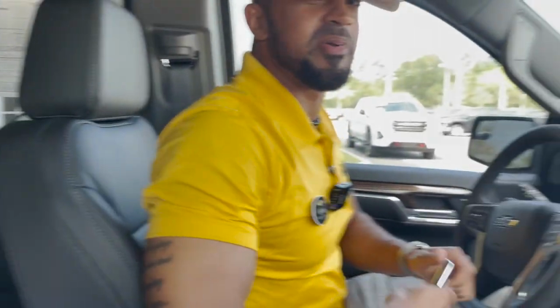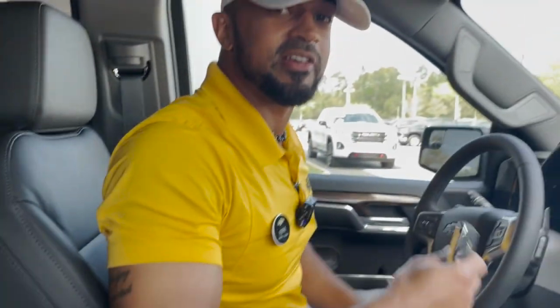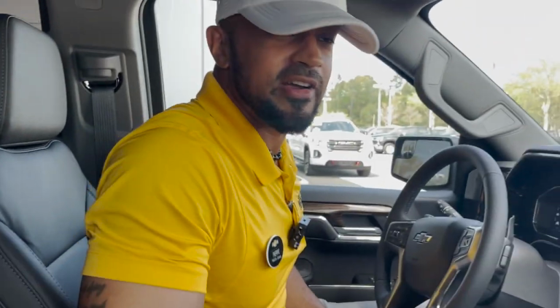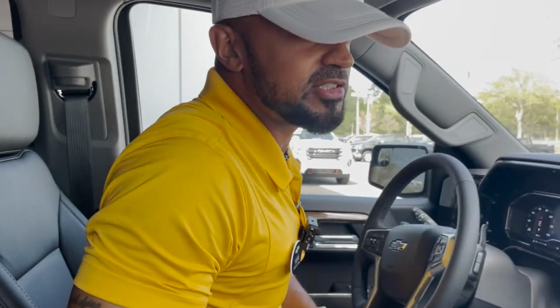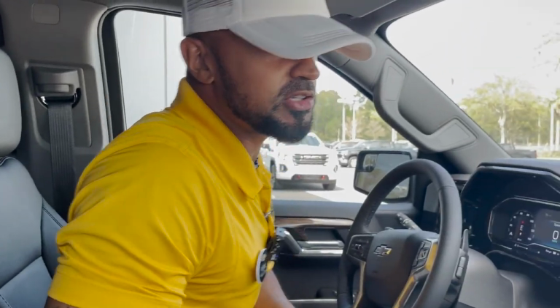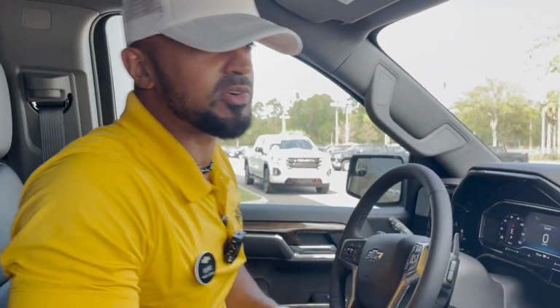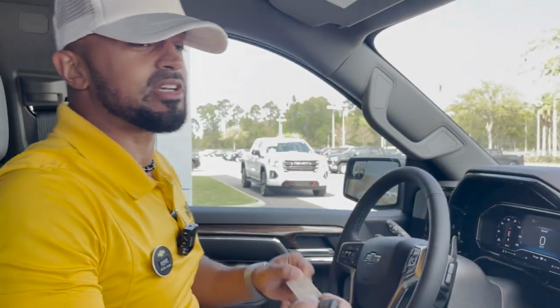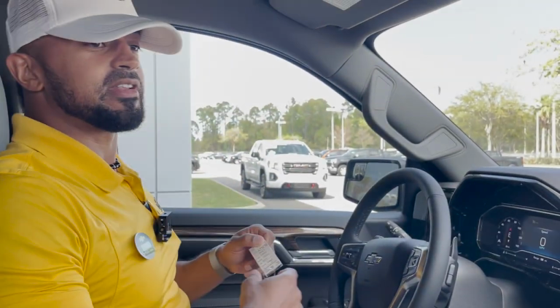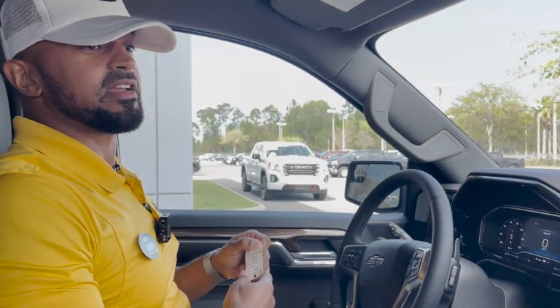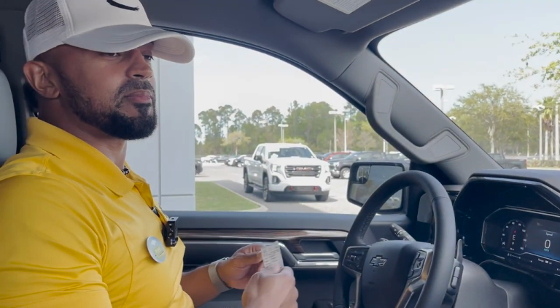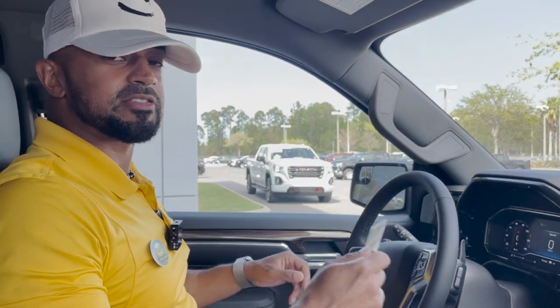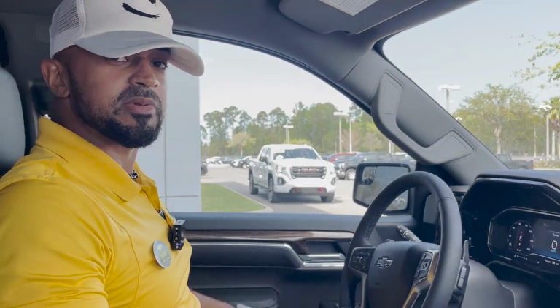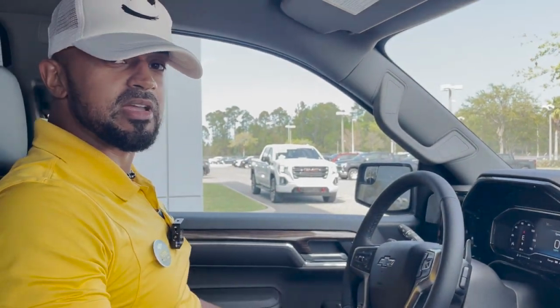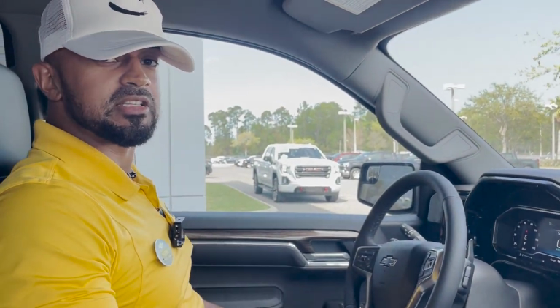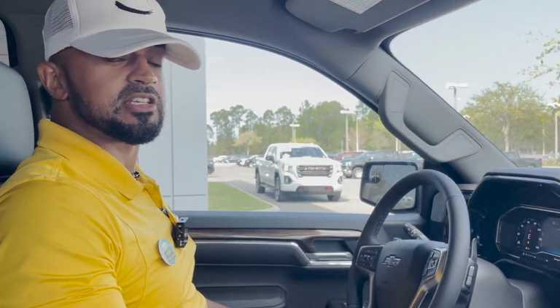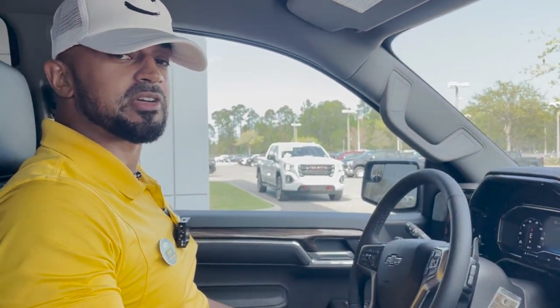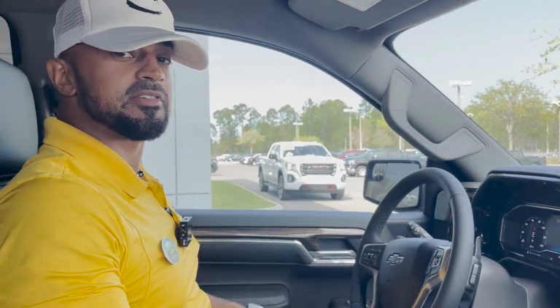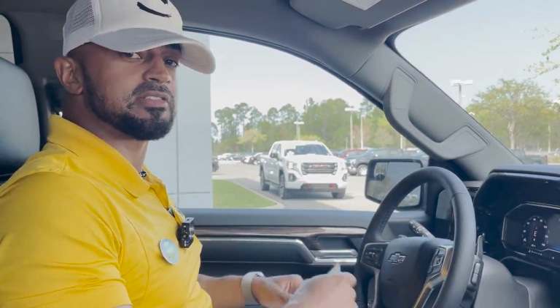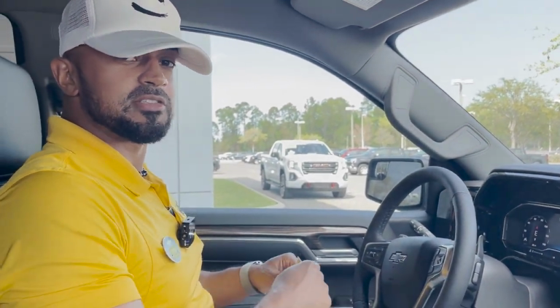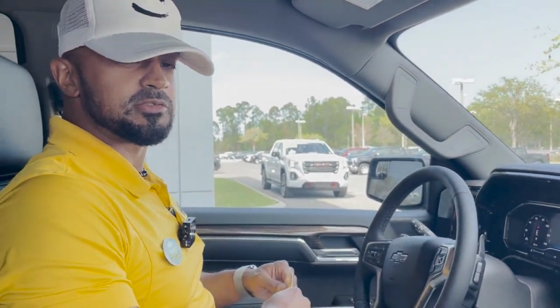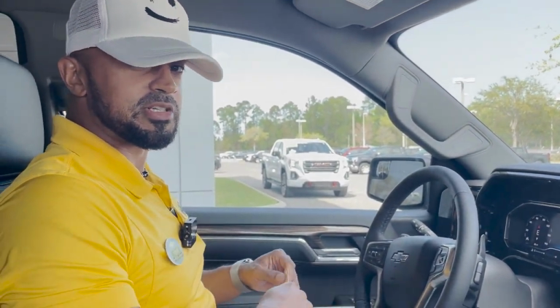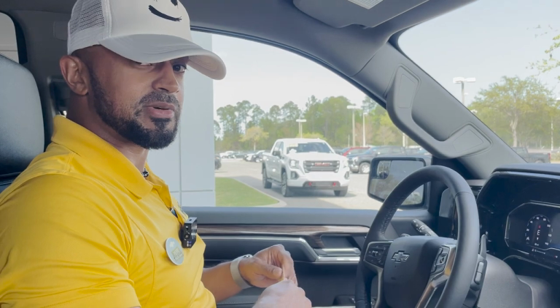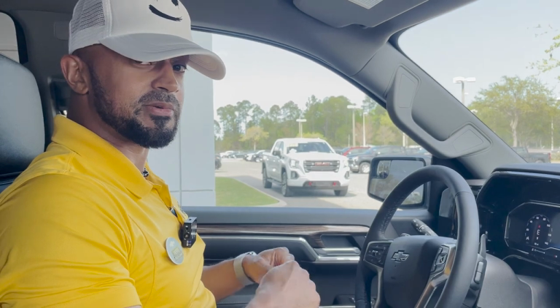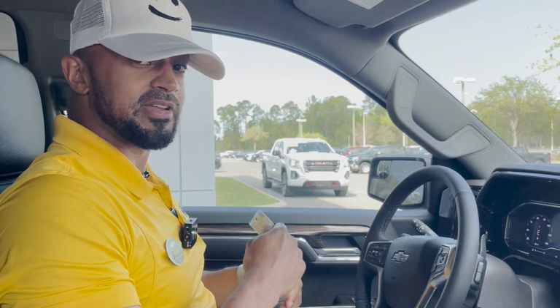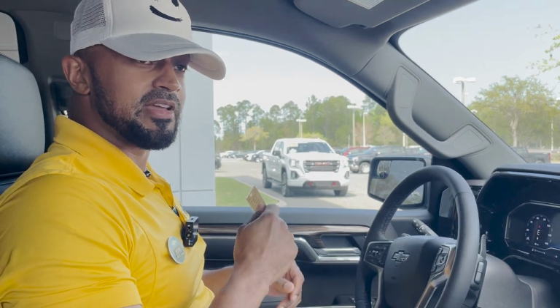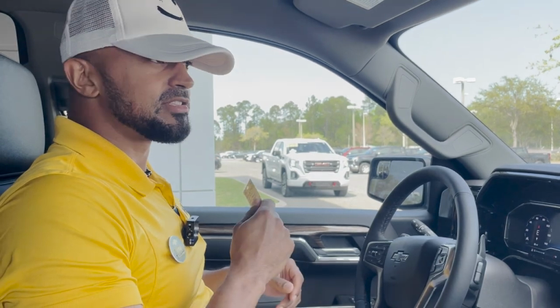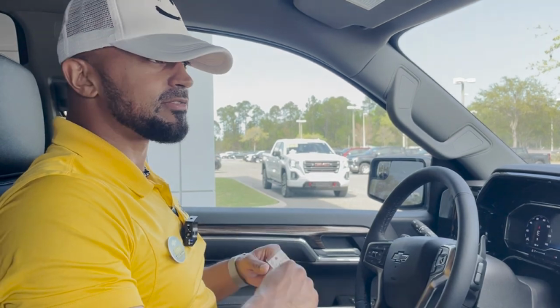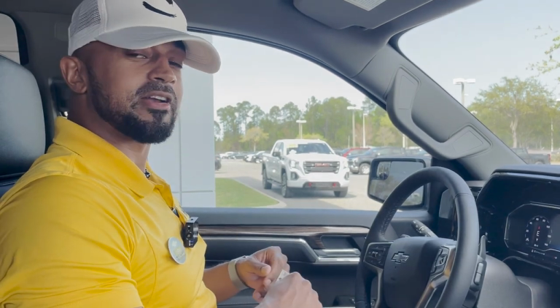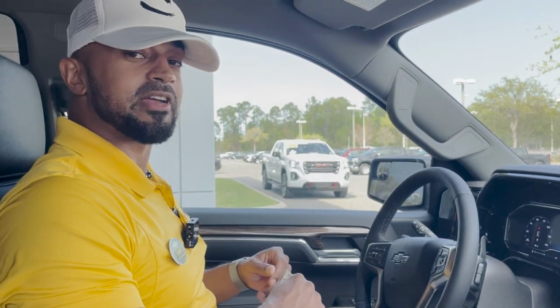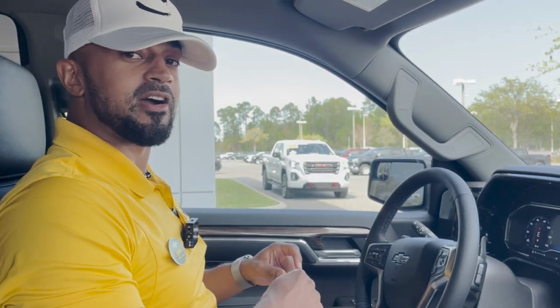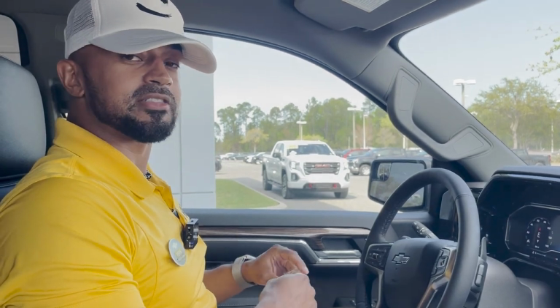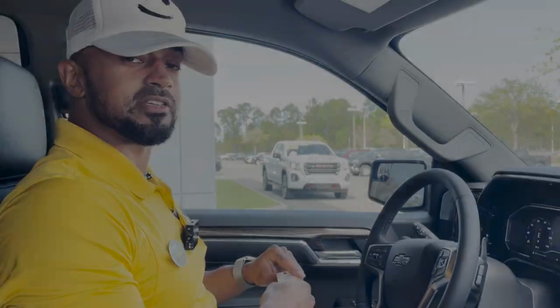Again, I'm Pierre down here at George Moore Chevrolet. Come ask for me and let's test drive this 2023 Silverado RST.